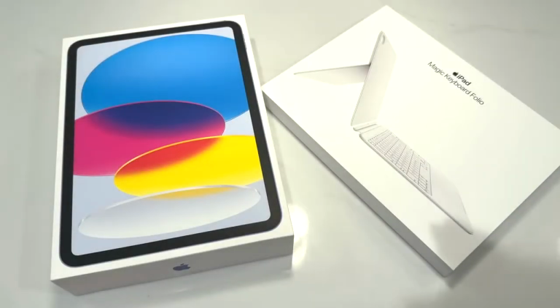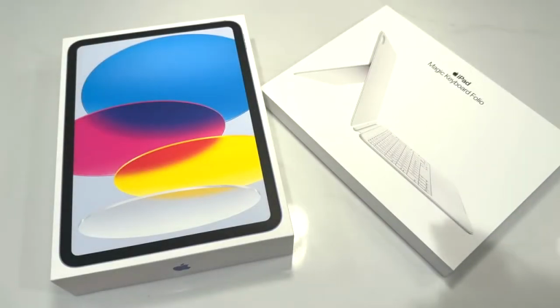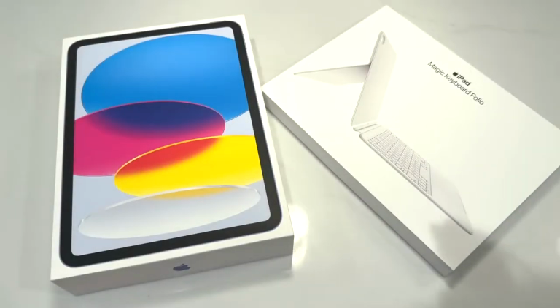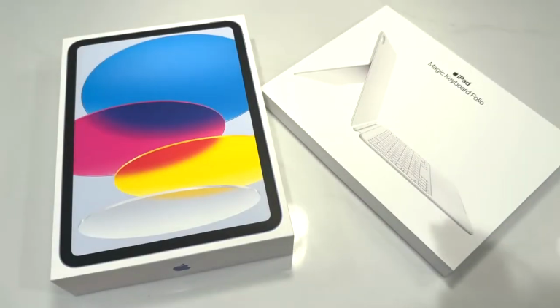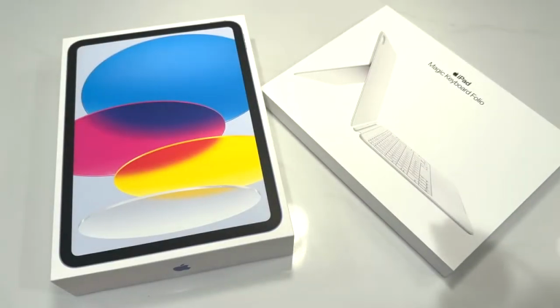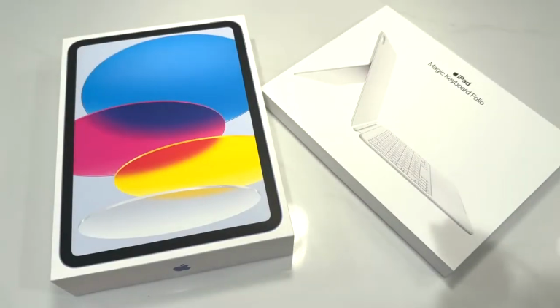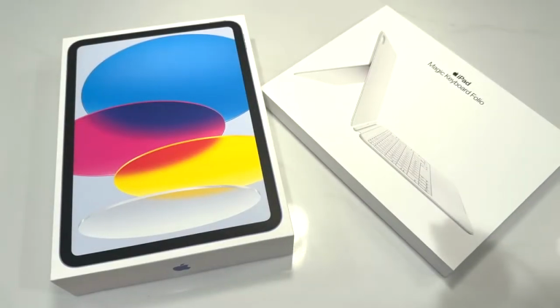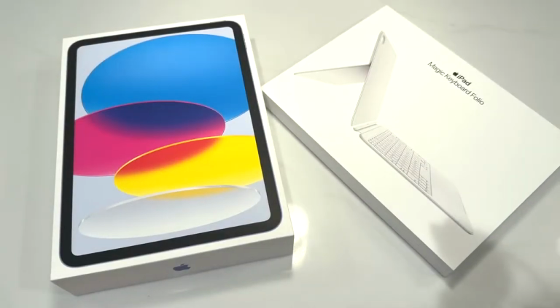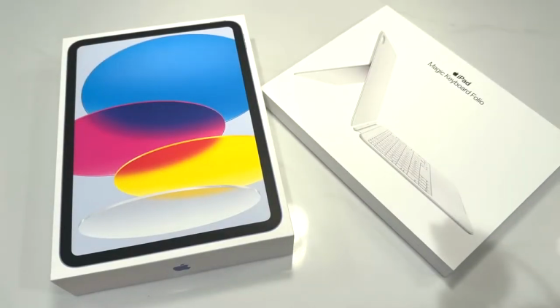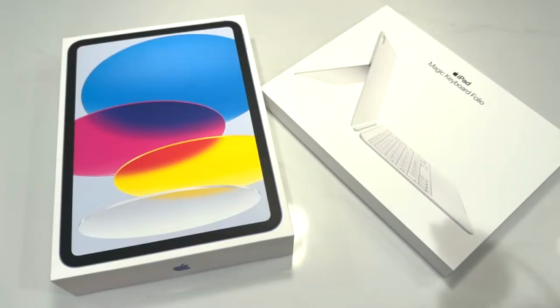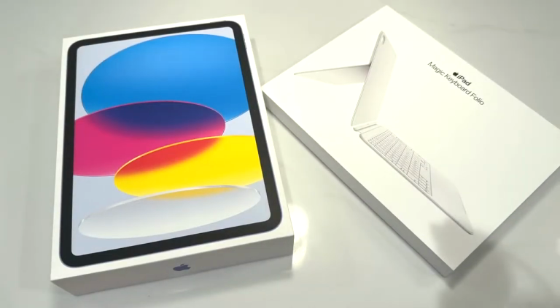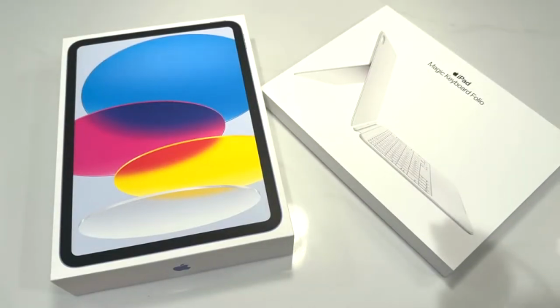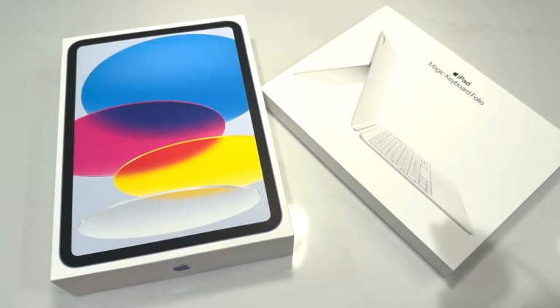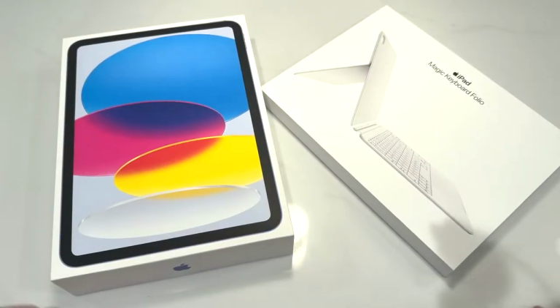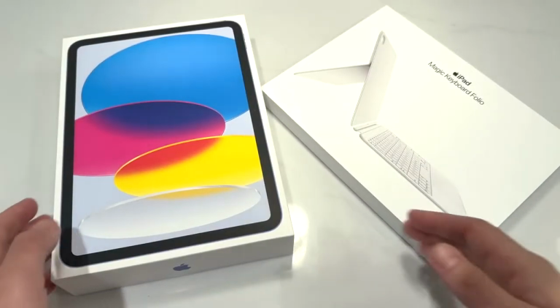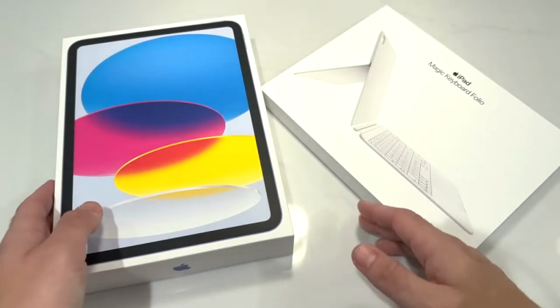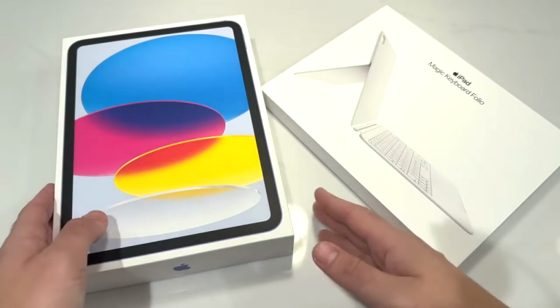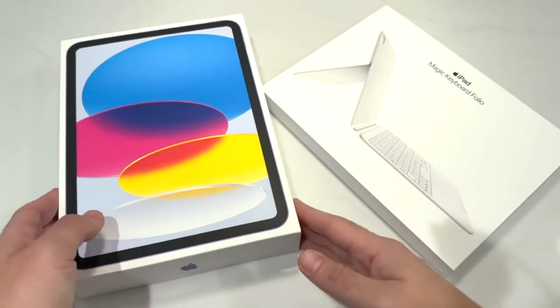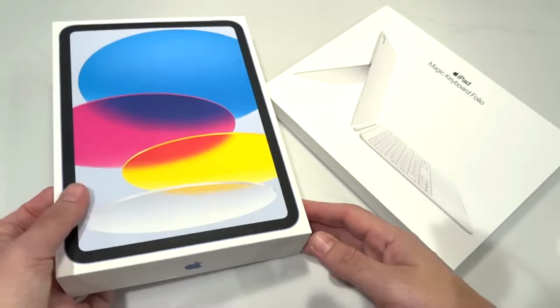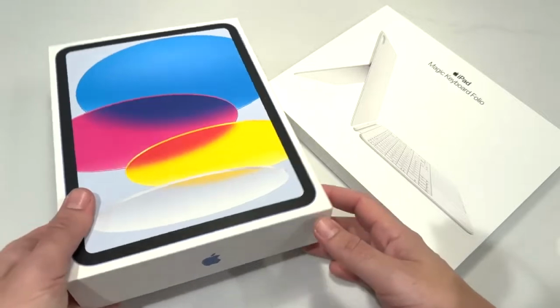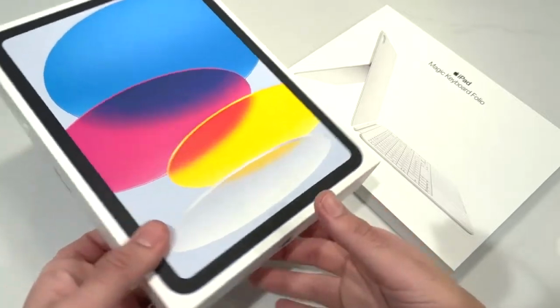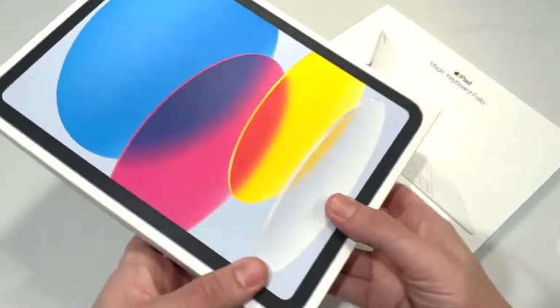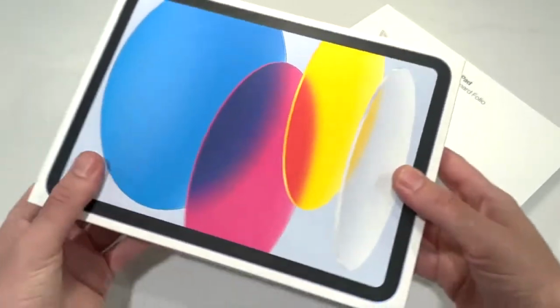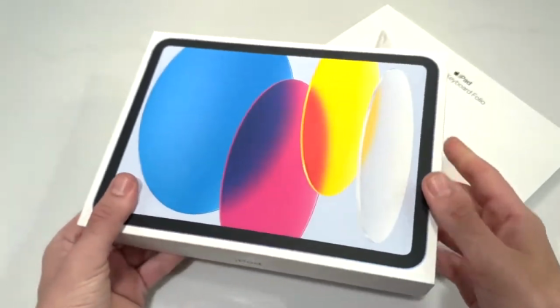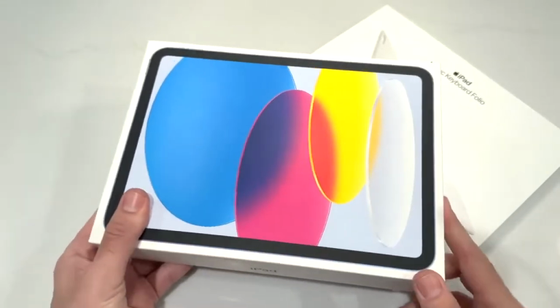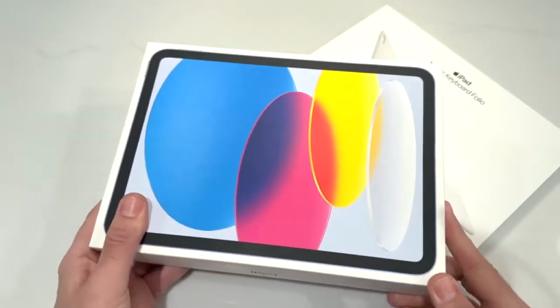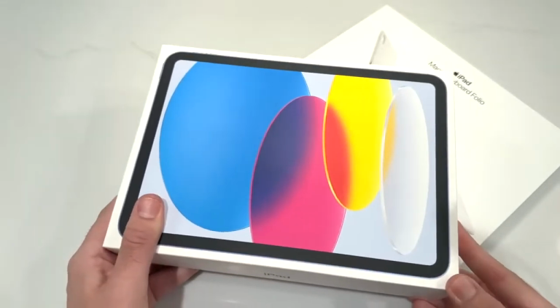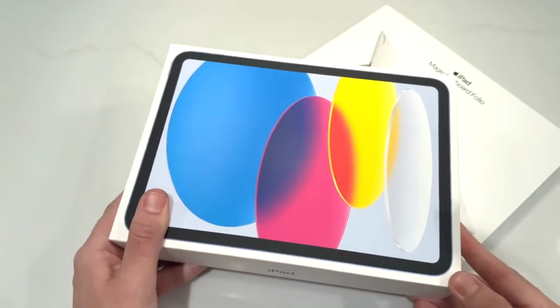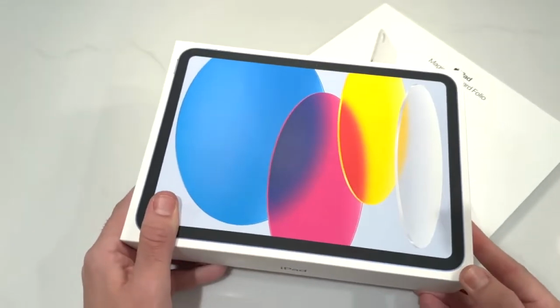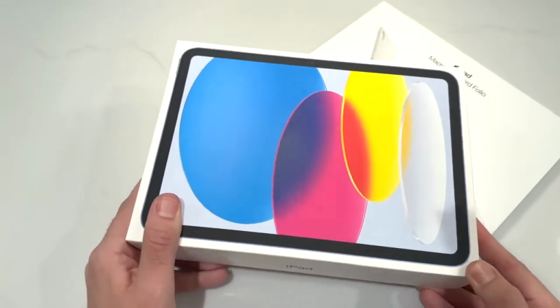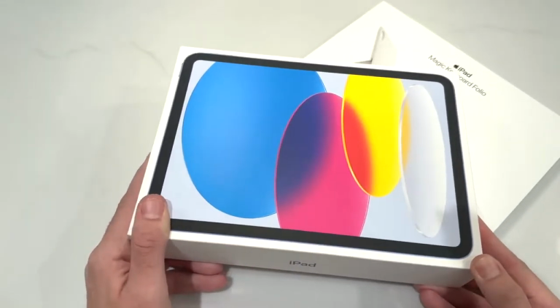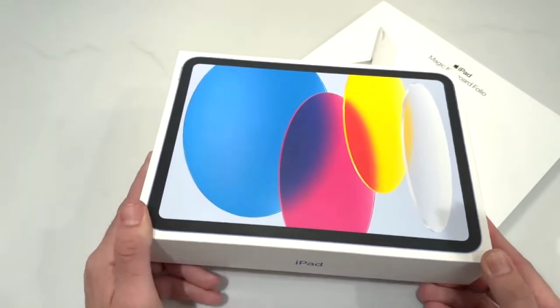What is up, guys? Nick here, helping you to master your technology. Welcome to the iPad 10th generation unboxing.